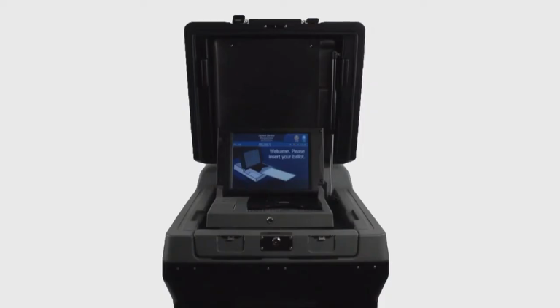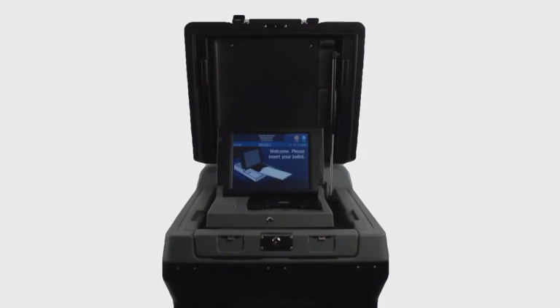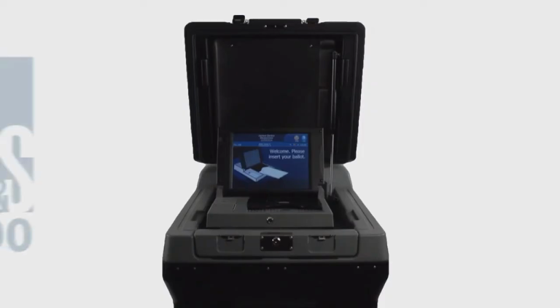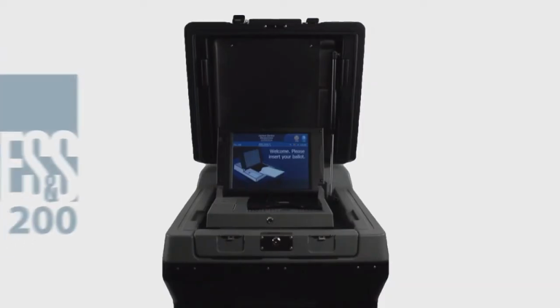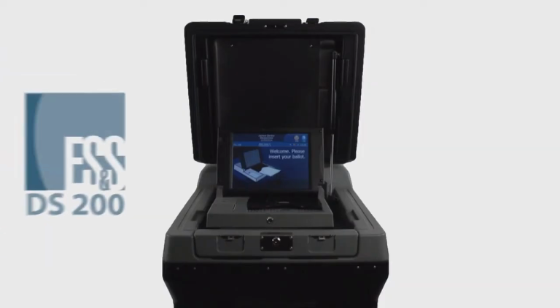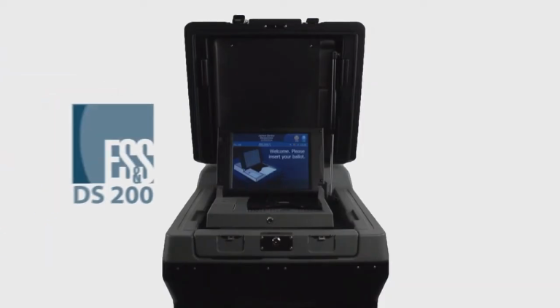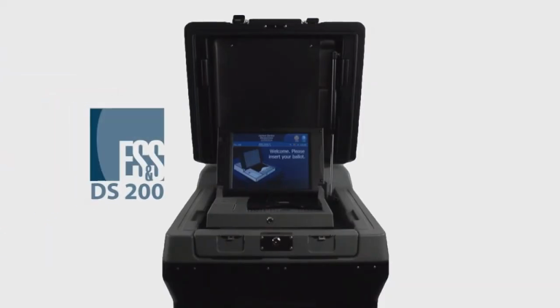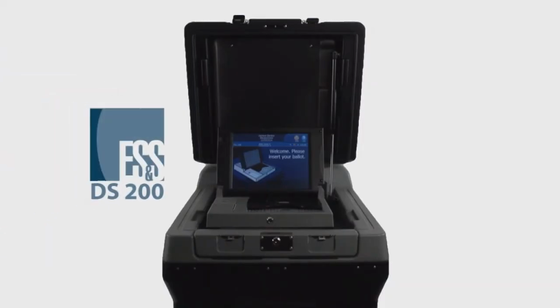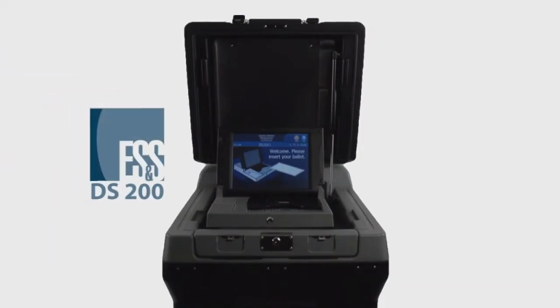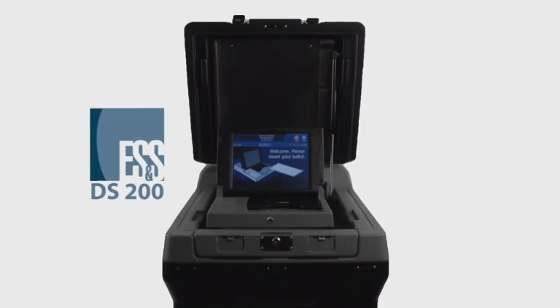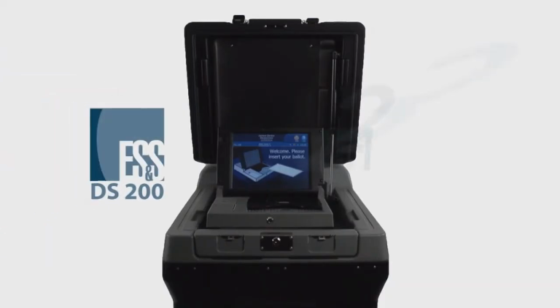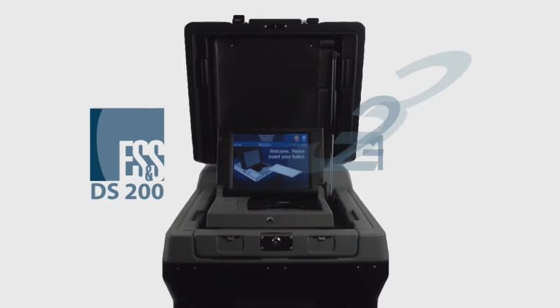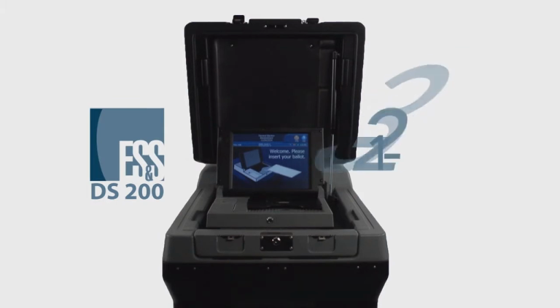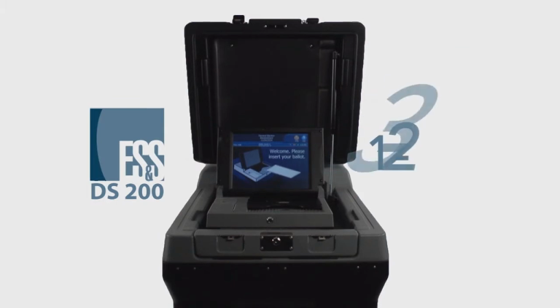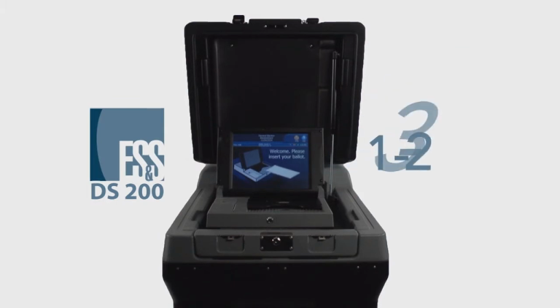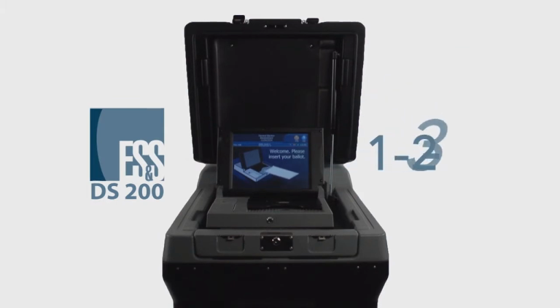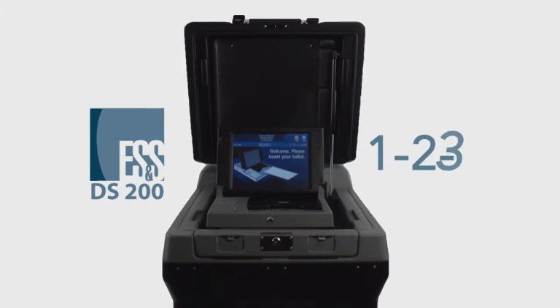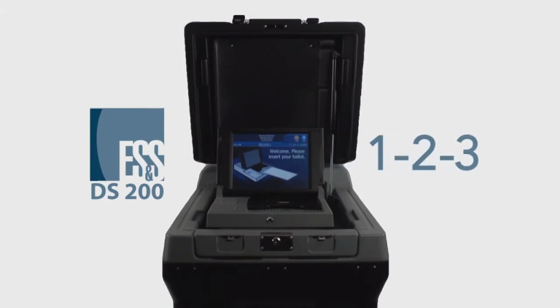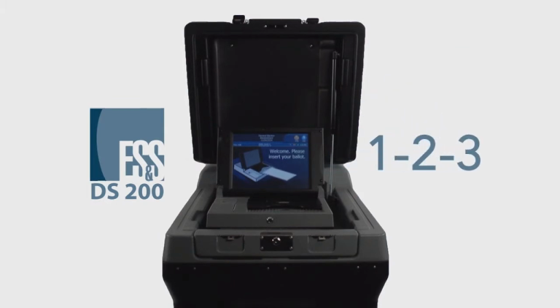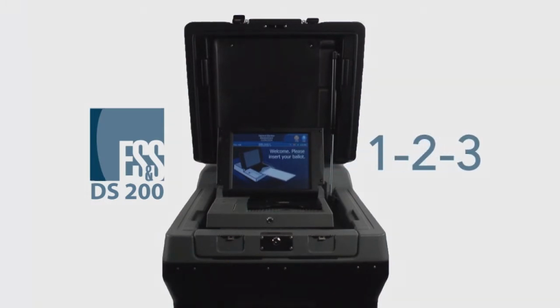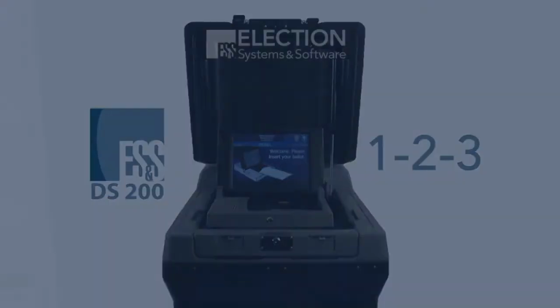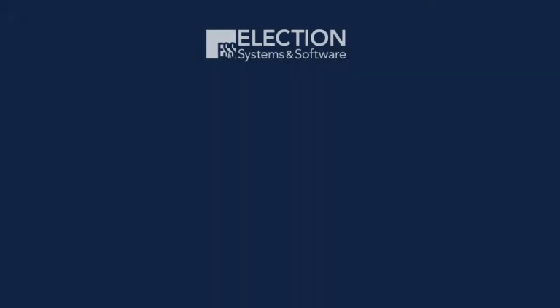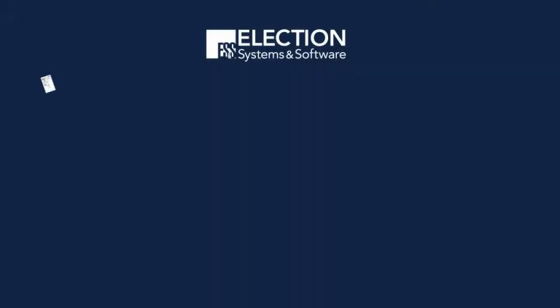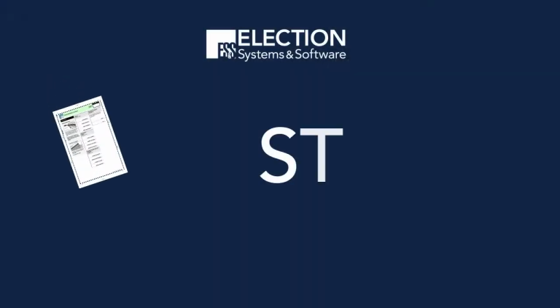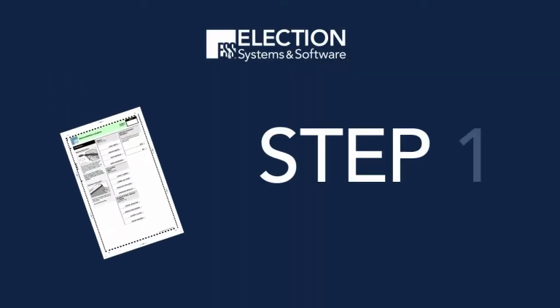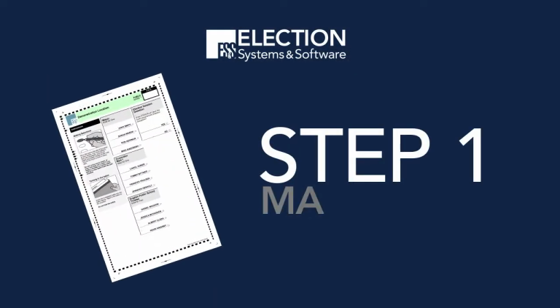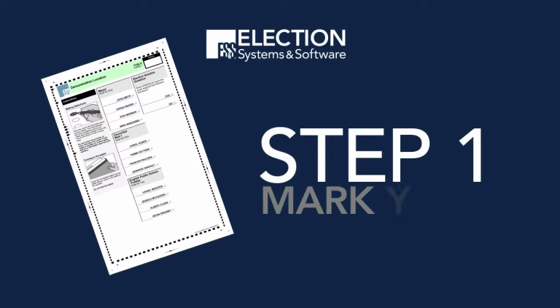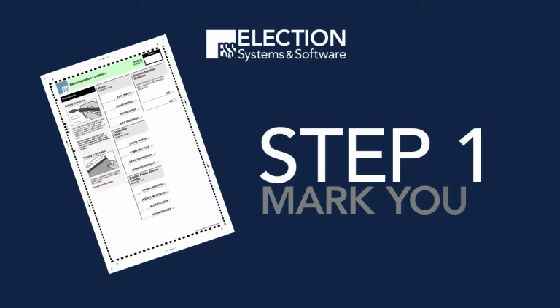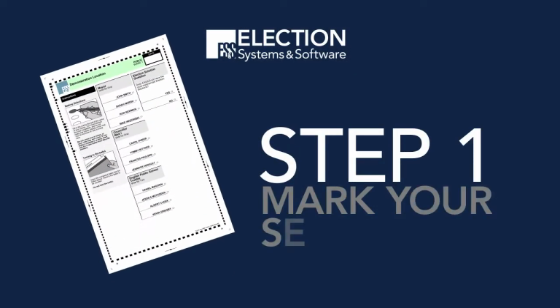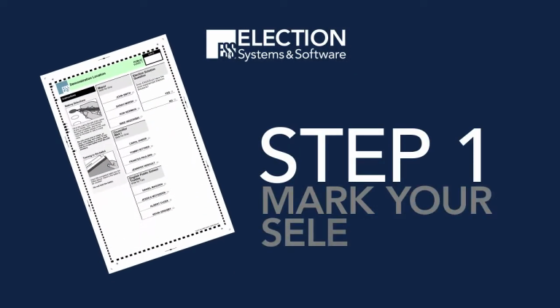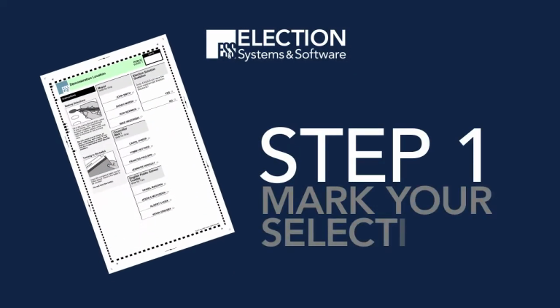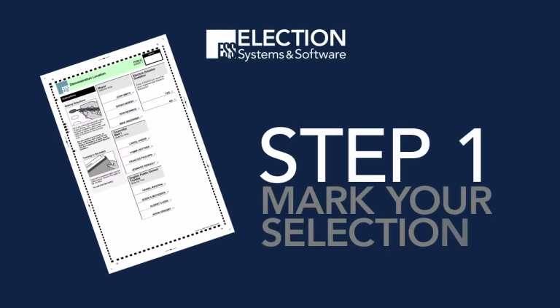Voting on the DS200 is as easy as 1, 2, 3. Step 1: Mark your selections.